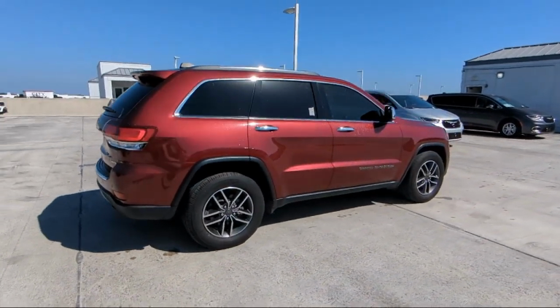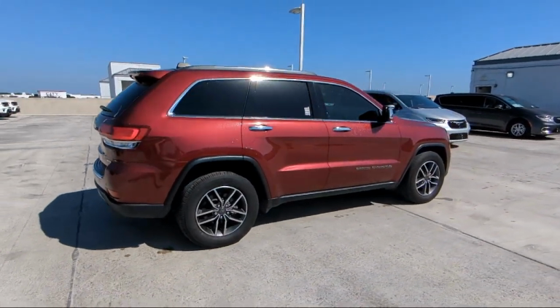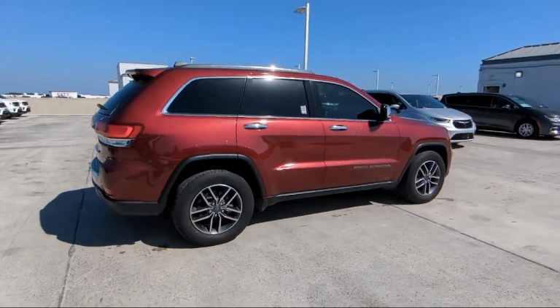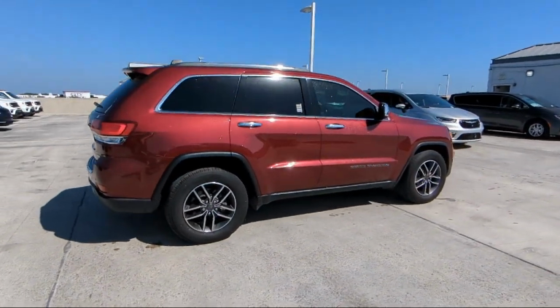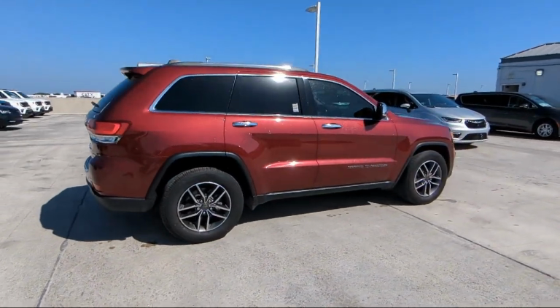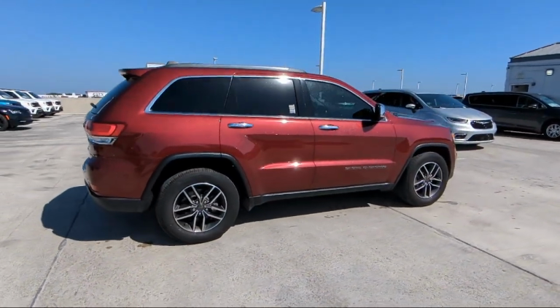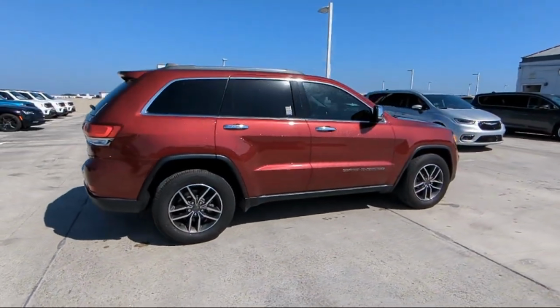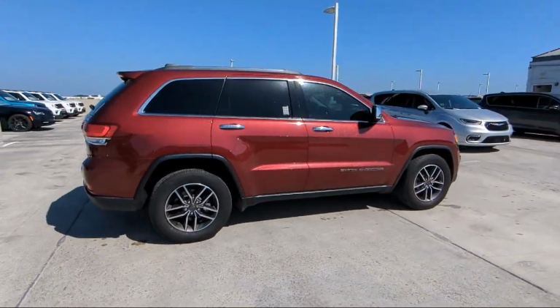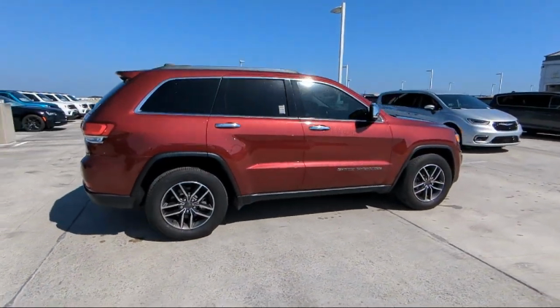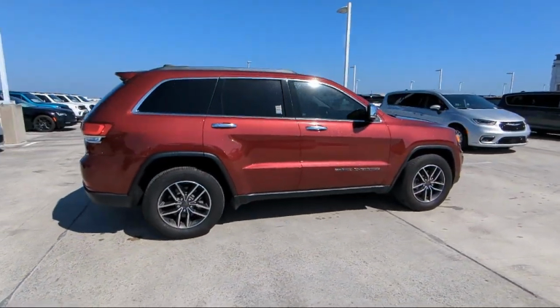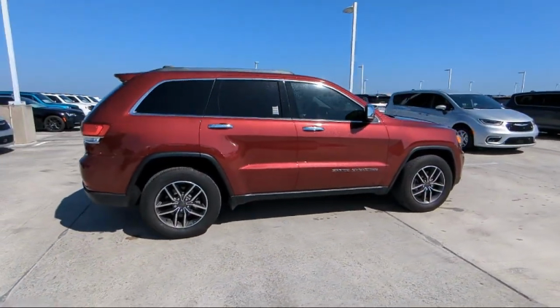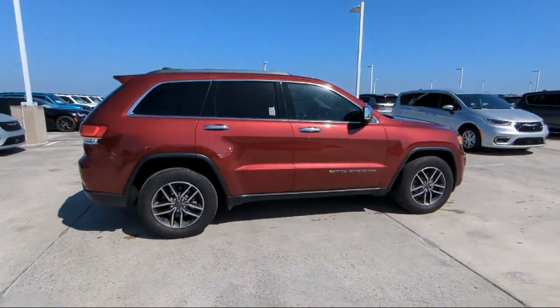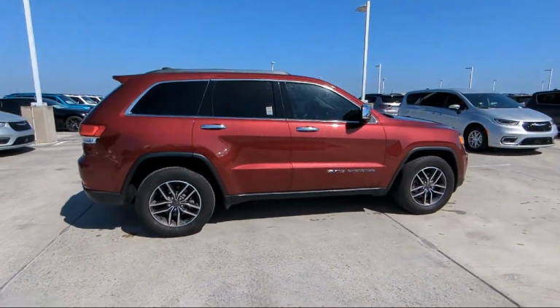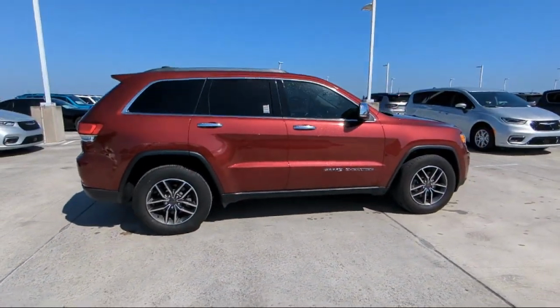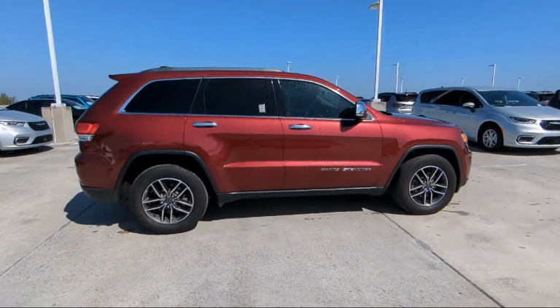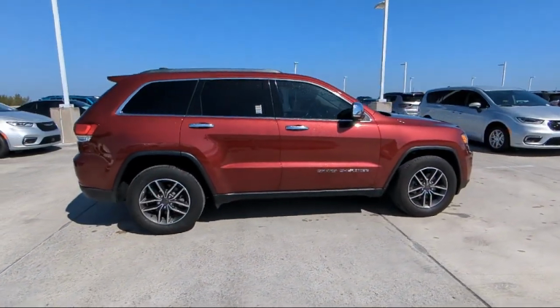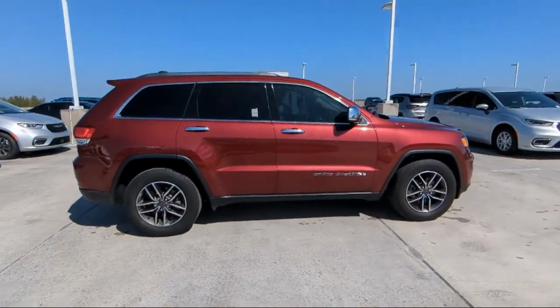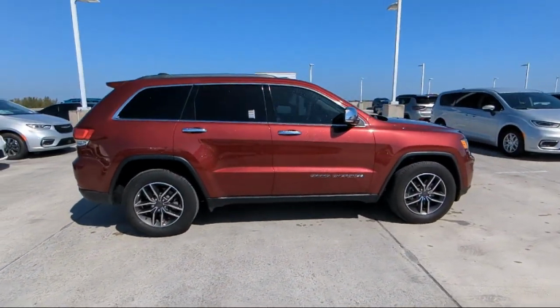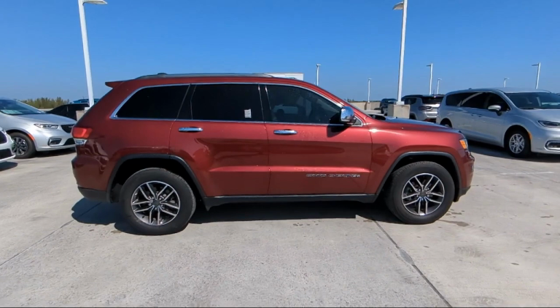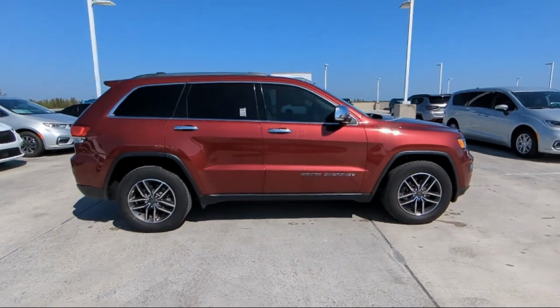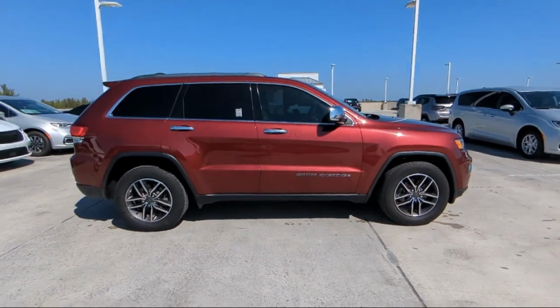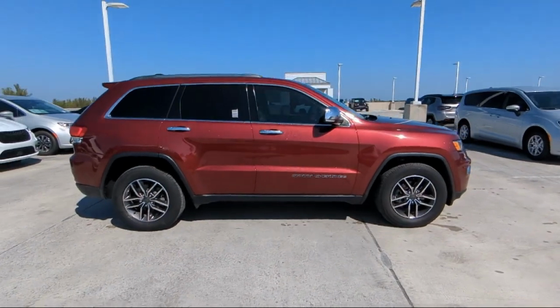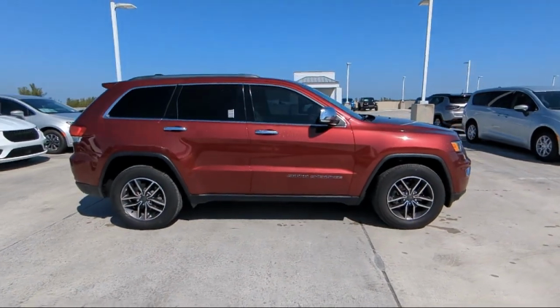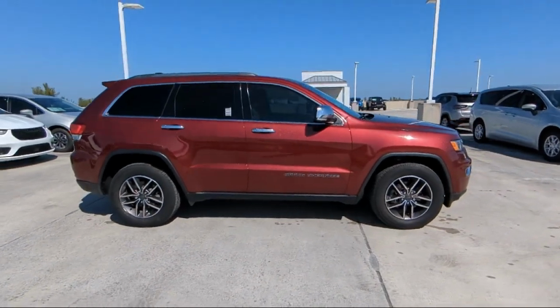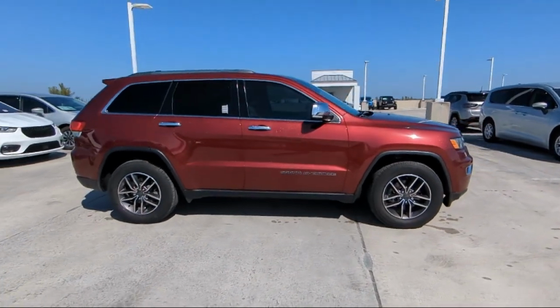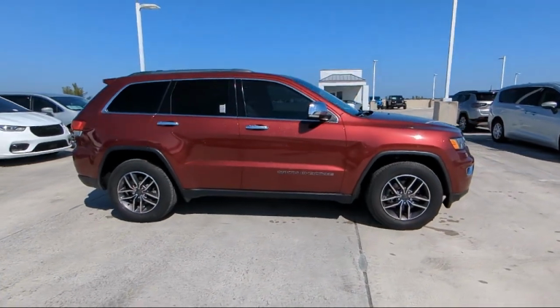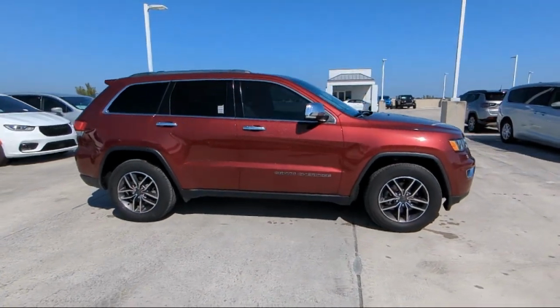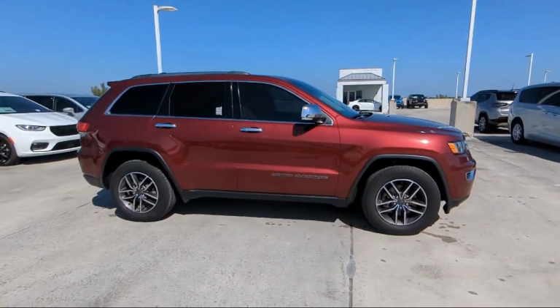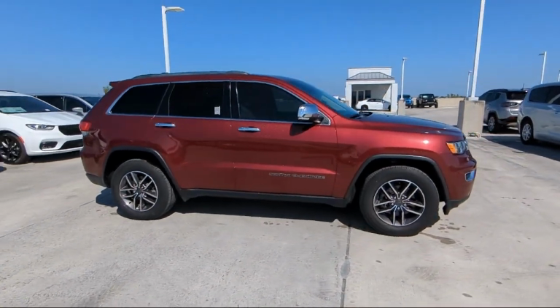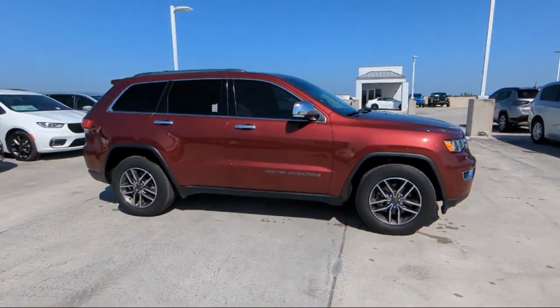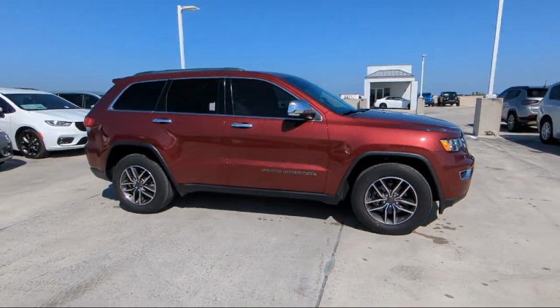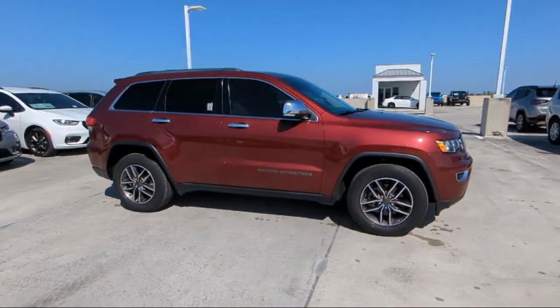Push button start, rear spoiler, folding split rear seat, and much more.